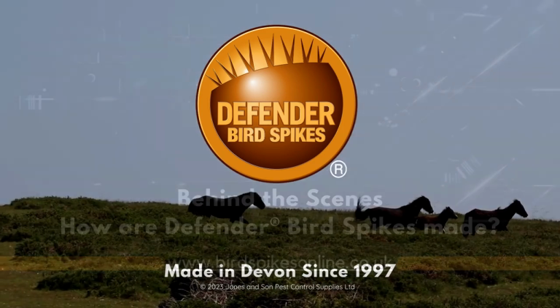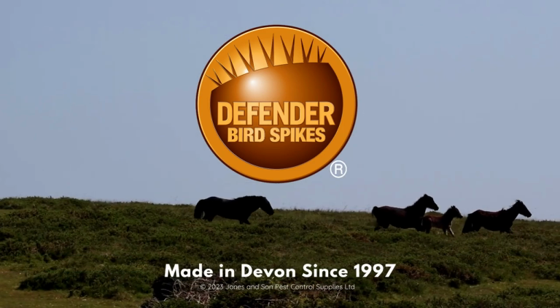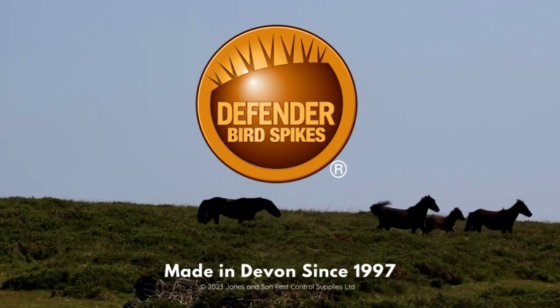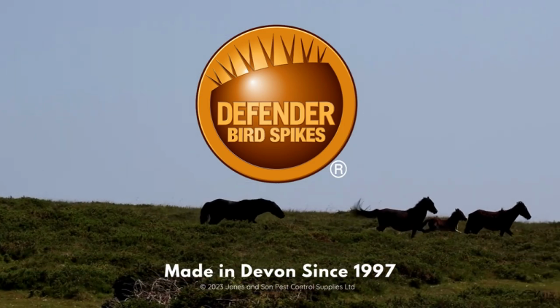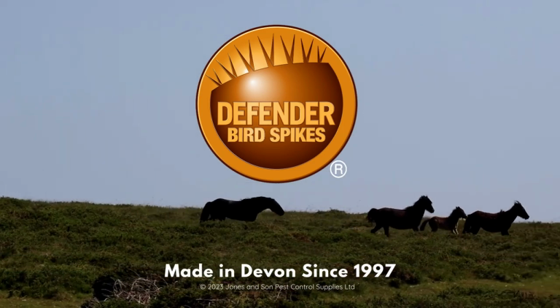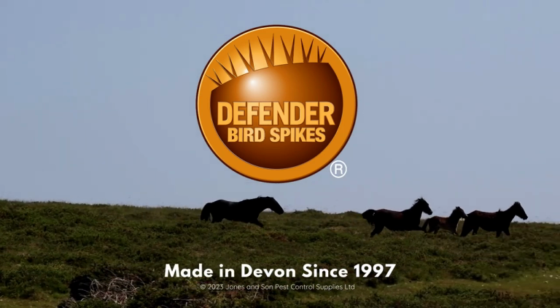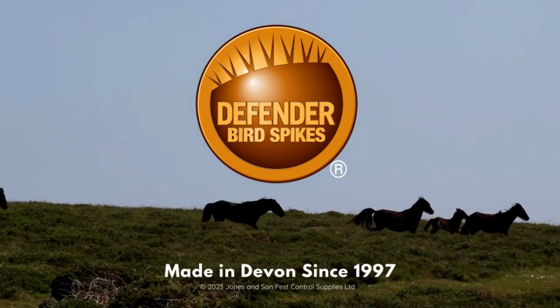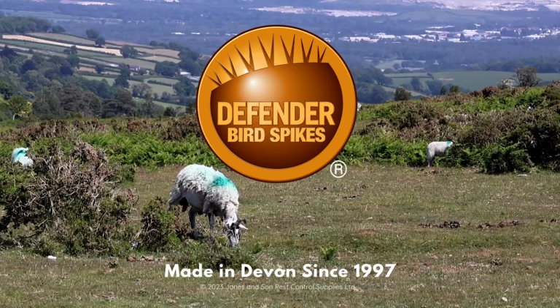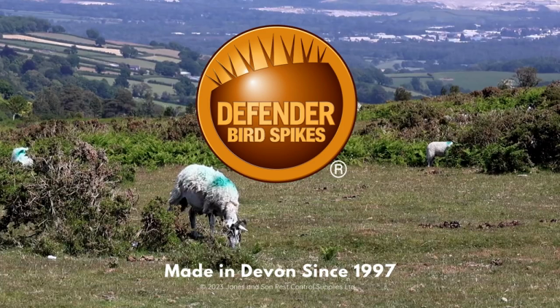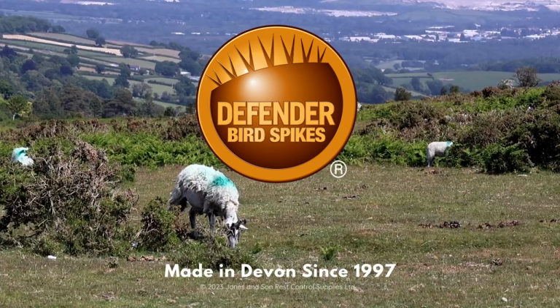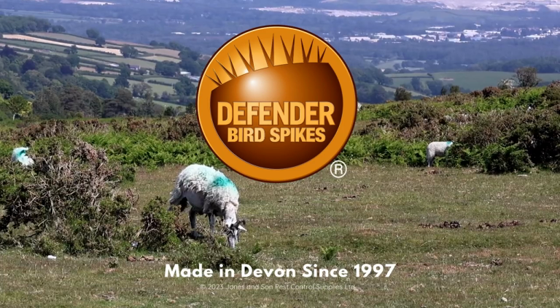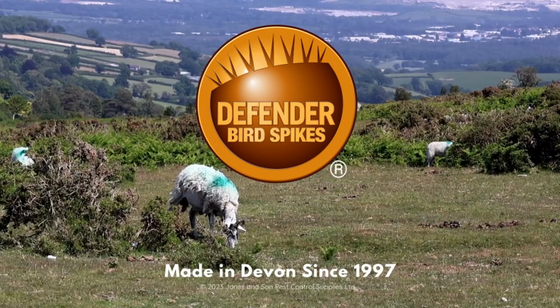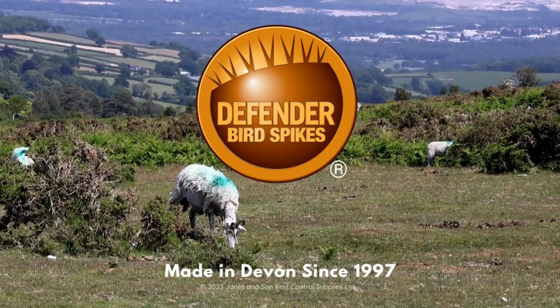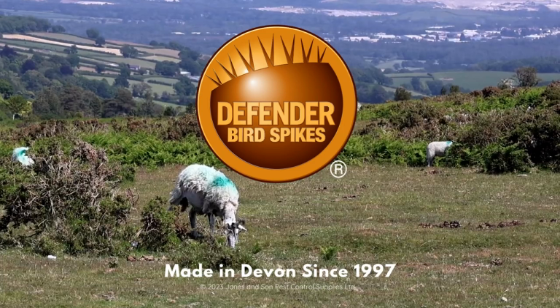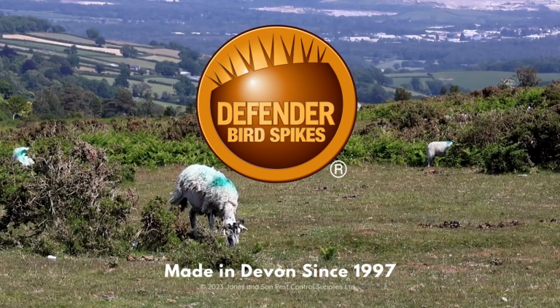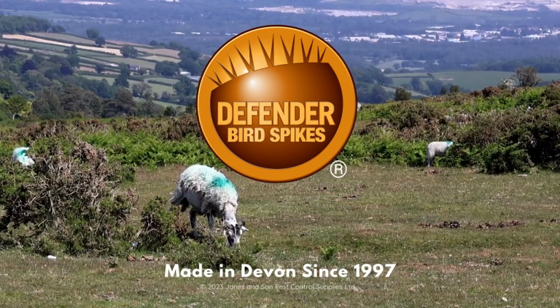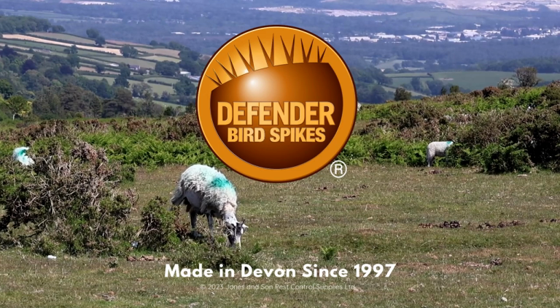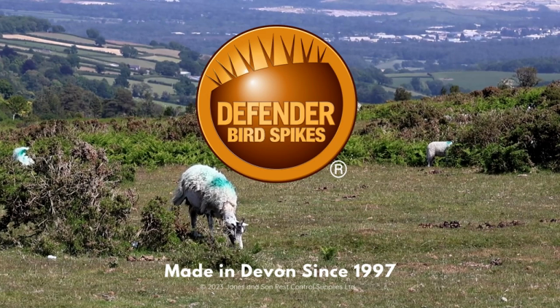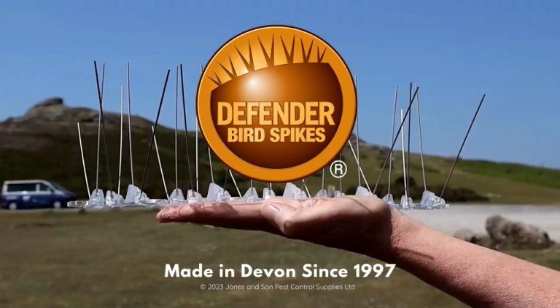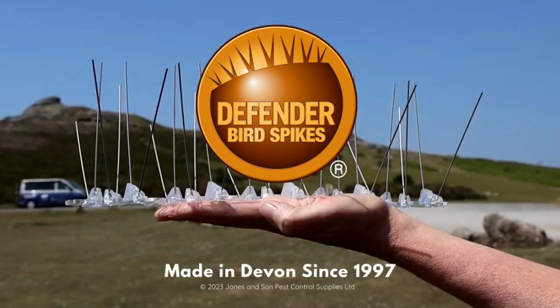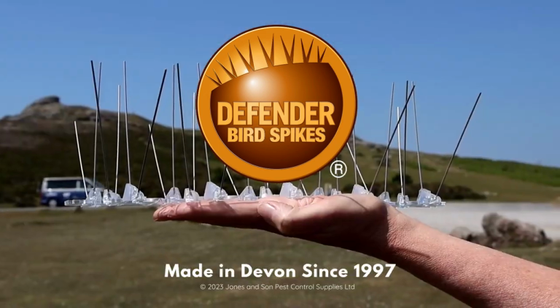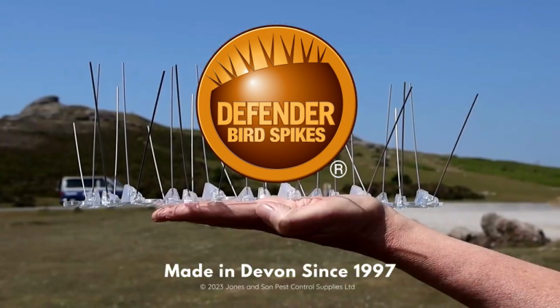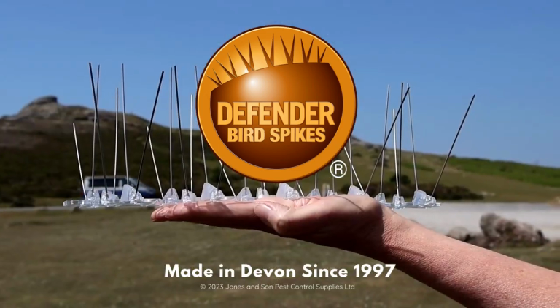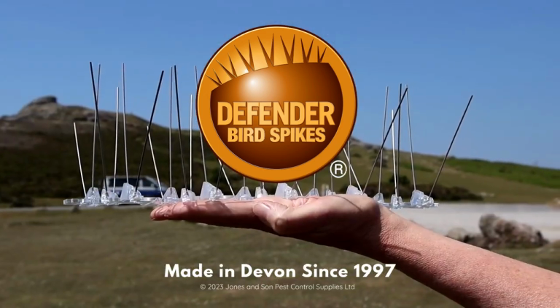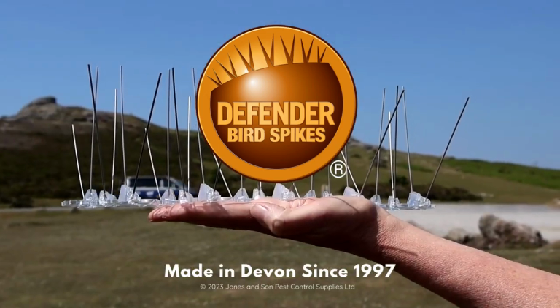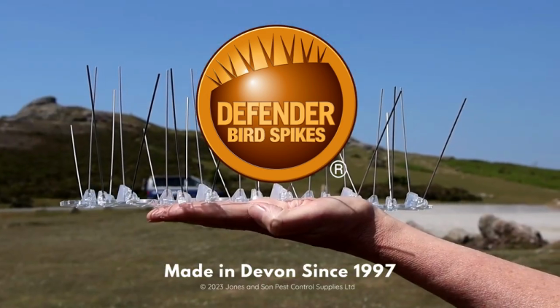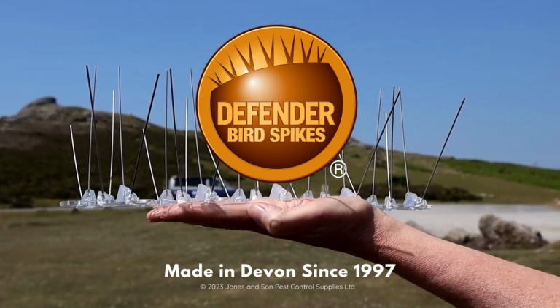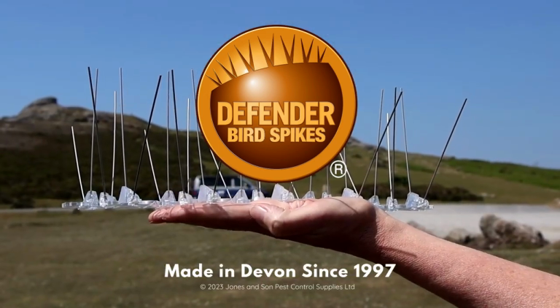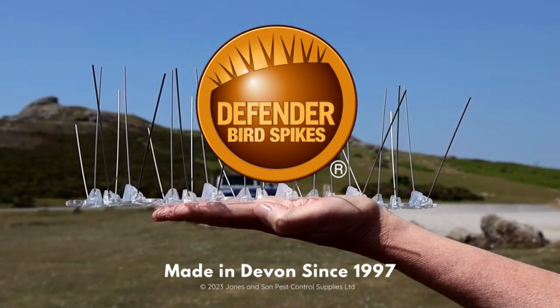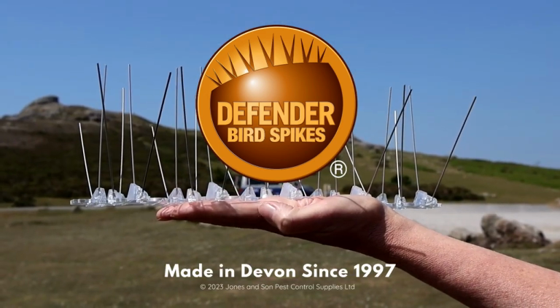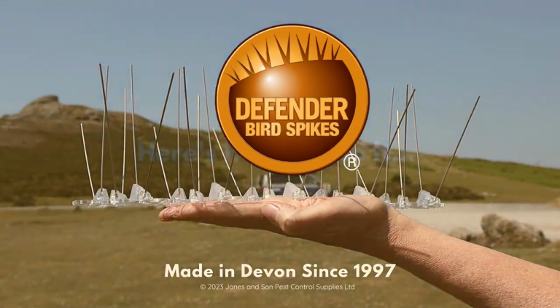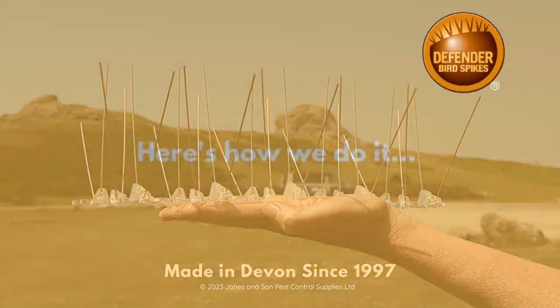Jones & Sons product, Defender Bird Spikes, are made here in sunny Devon on Dartmoor.